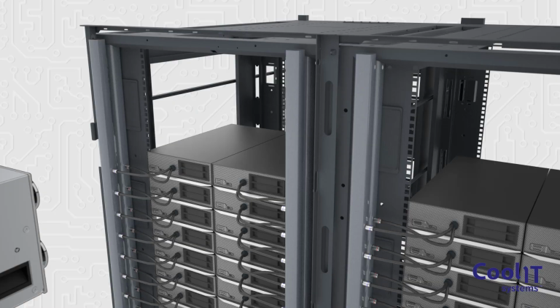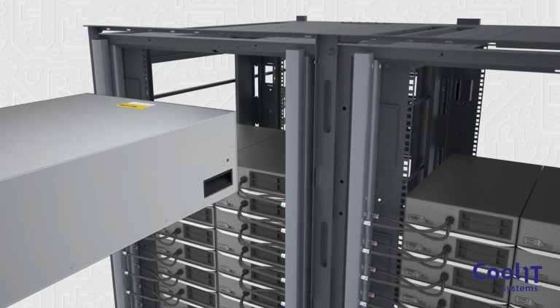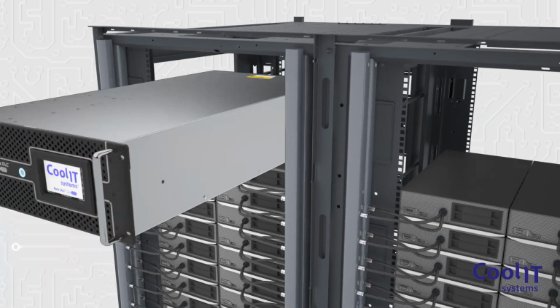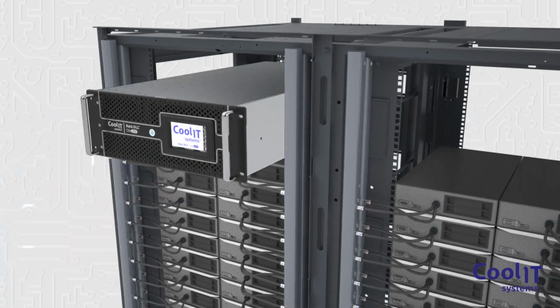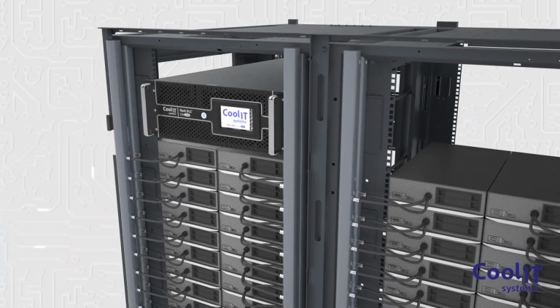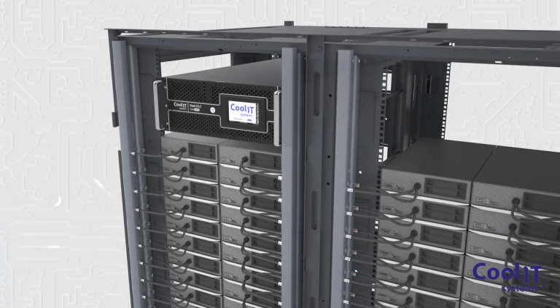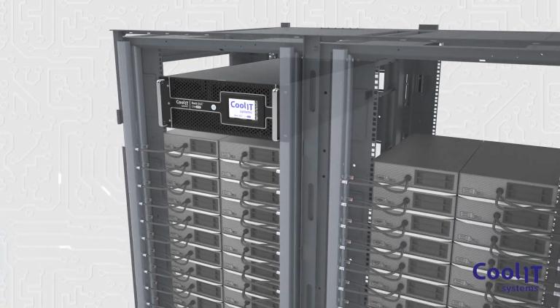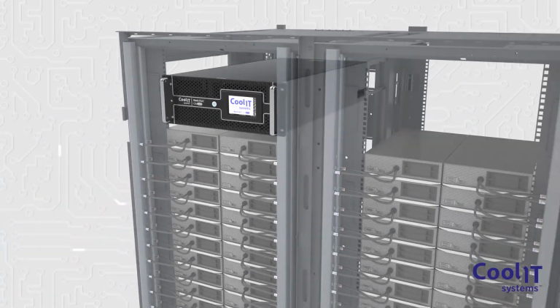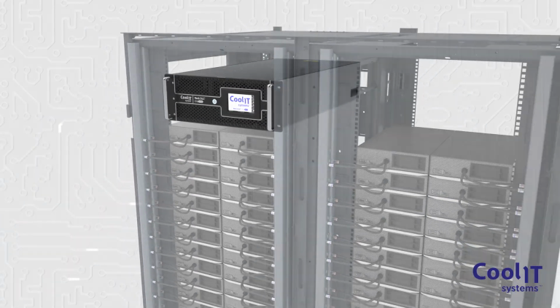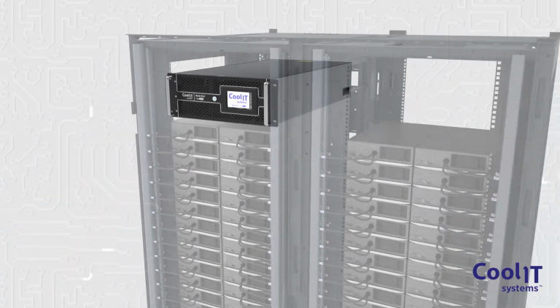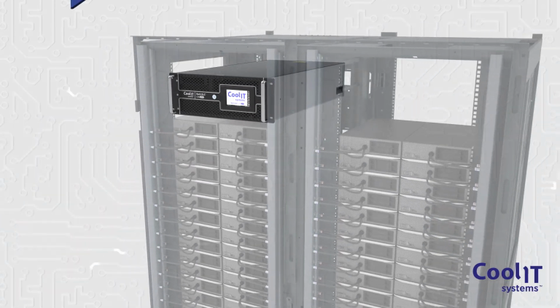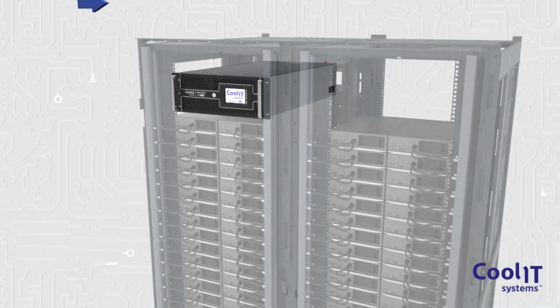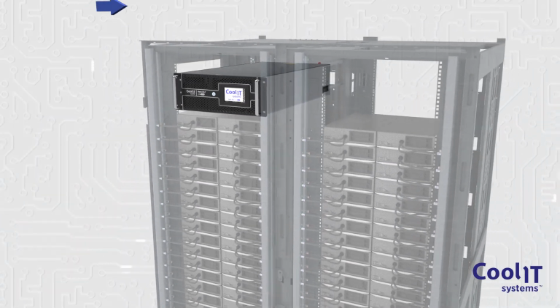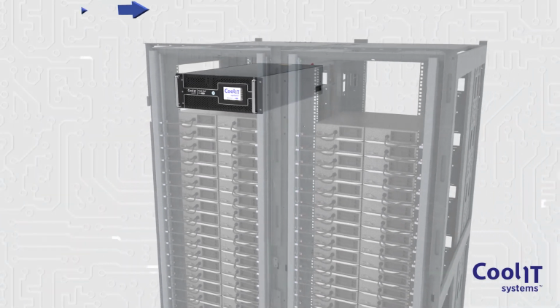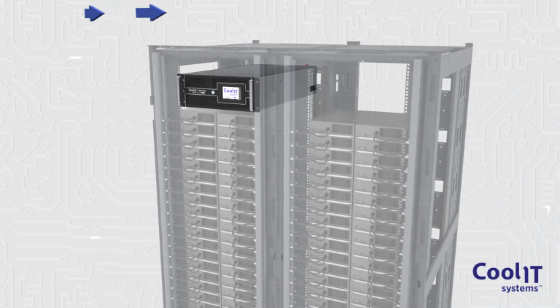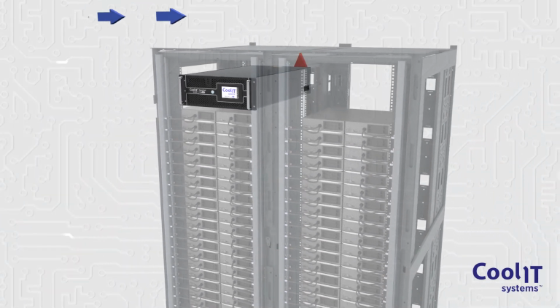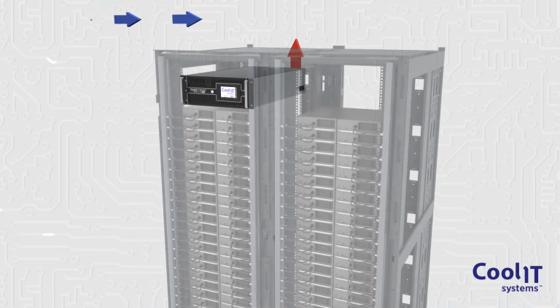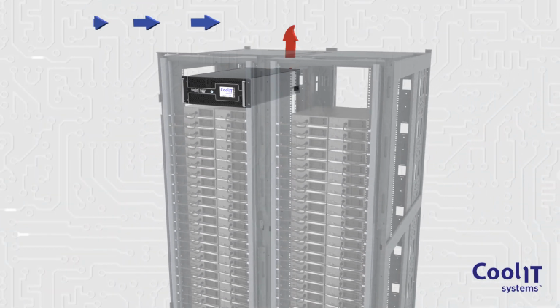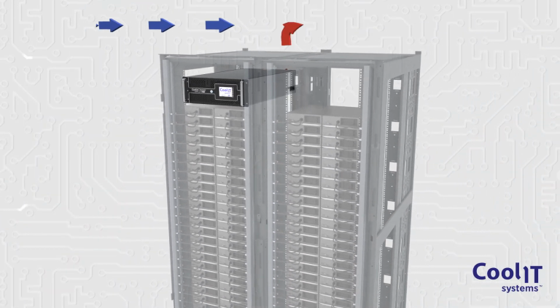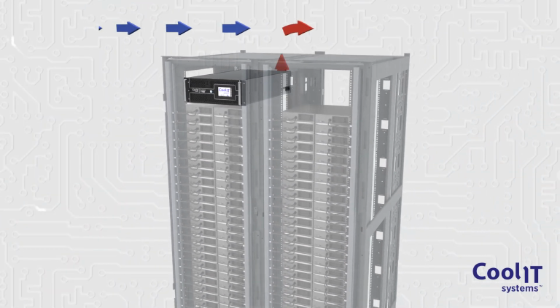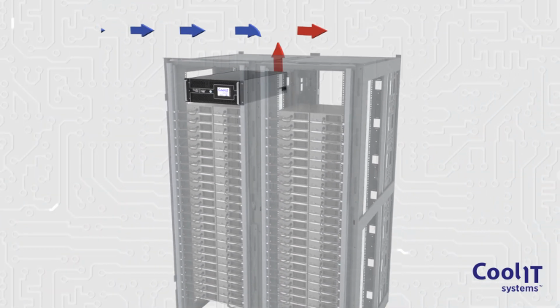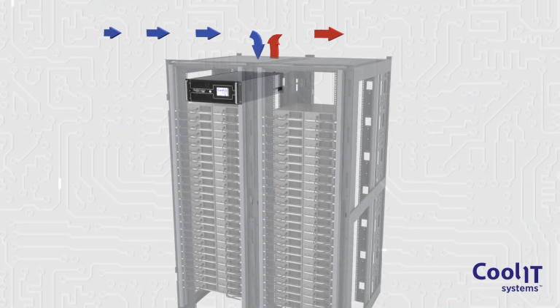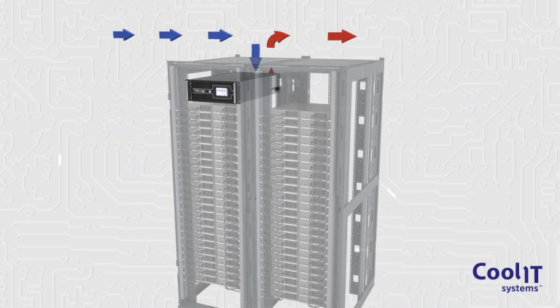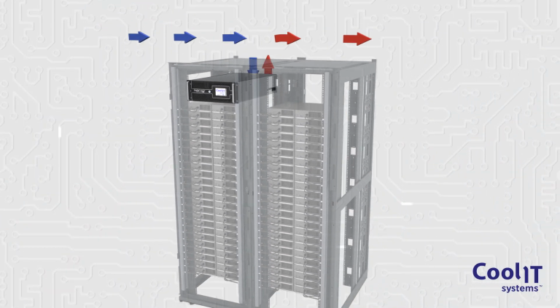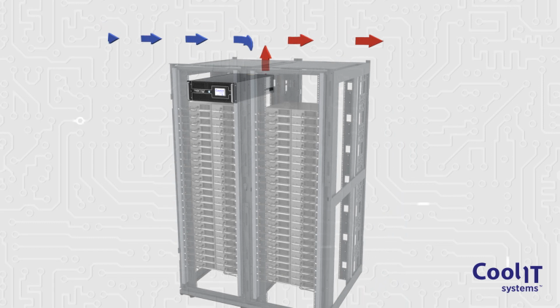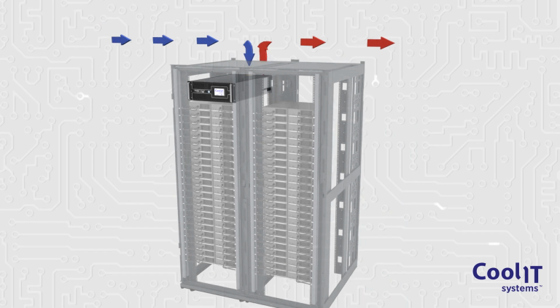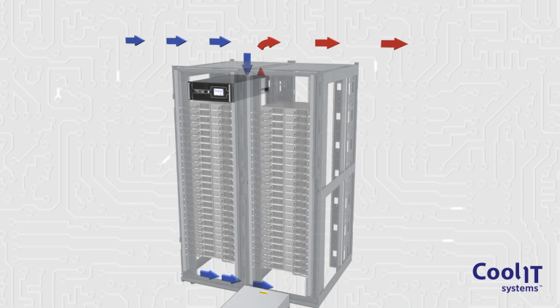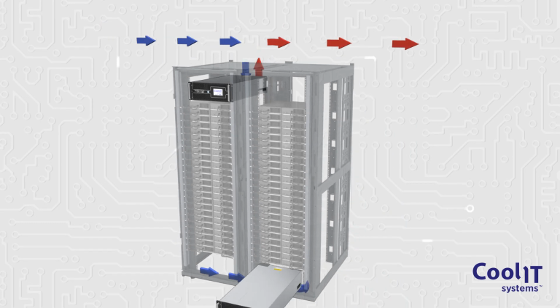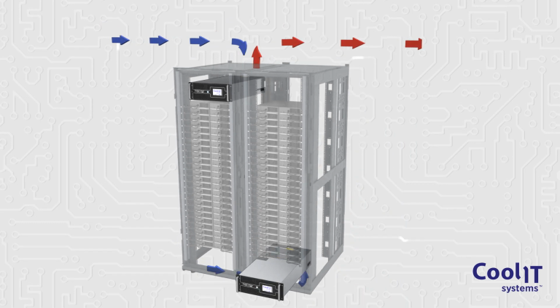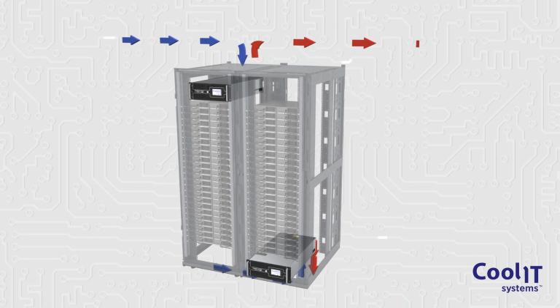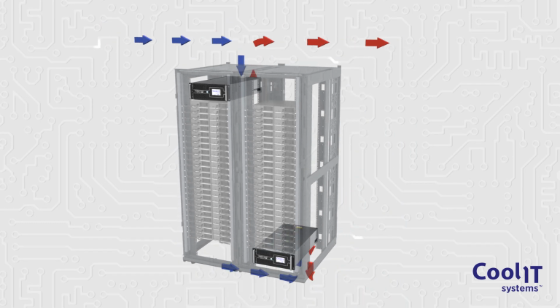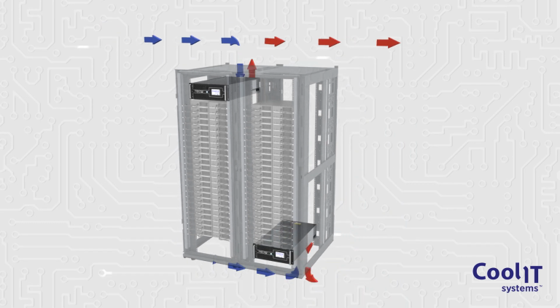This leading-edge CDU is easy to install, intuitive to operate, and can be located anywhere in the rack.